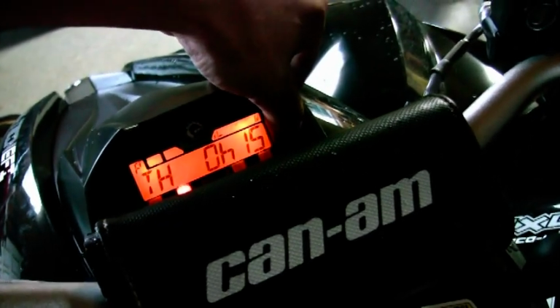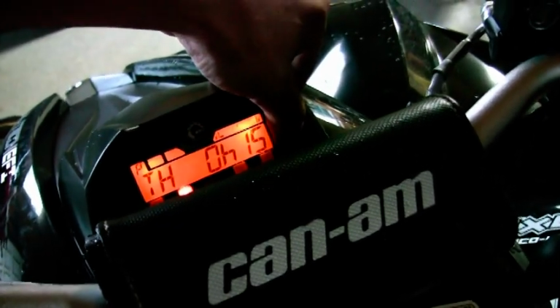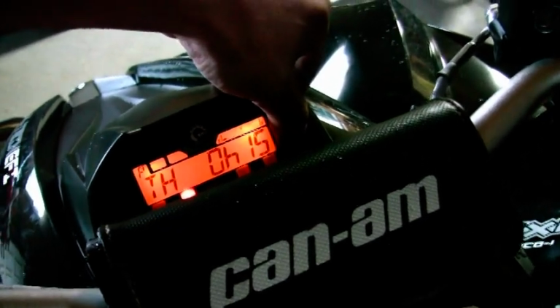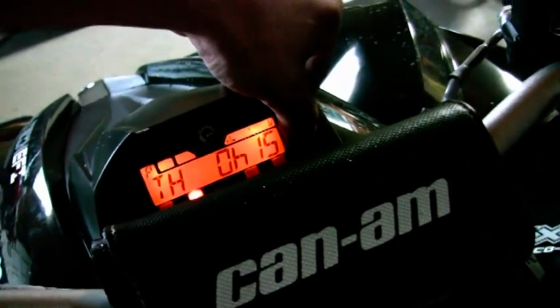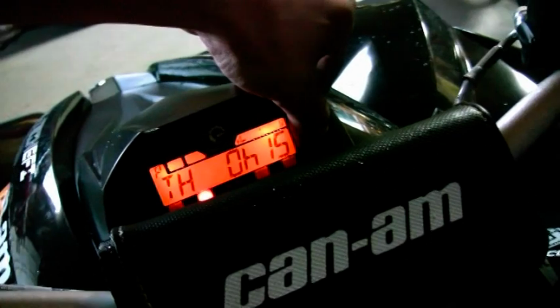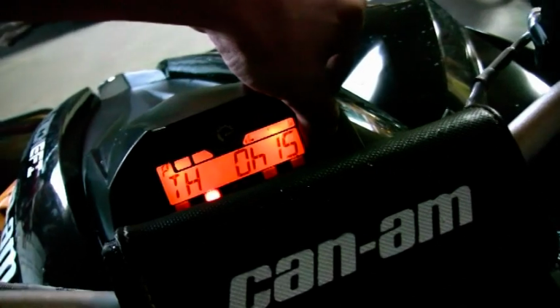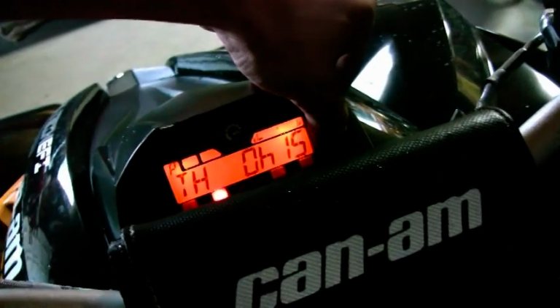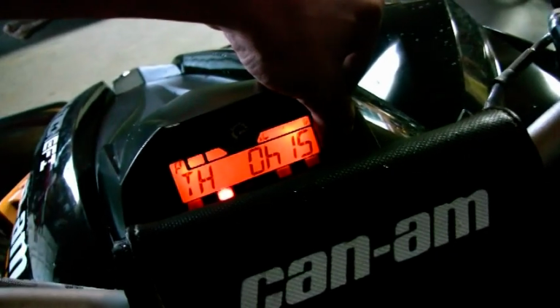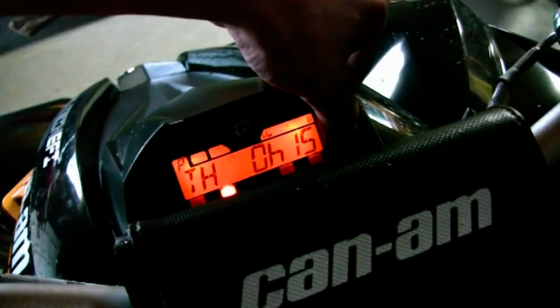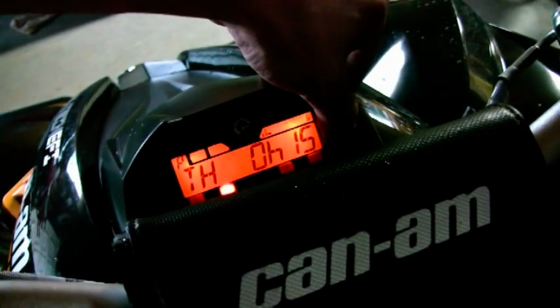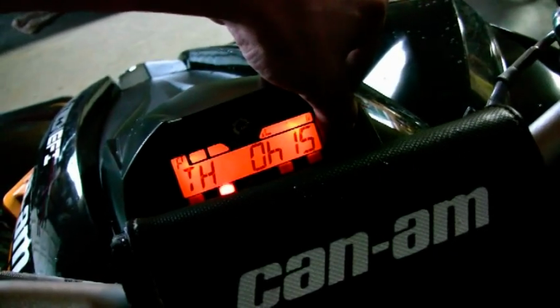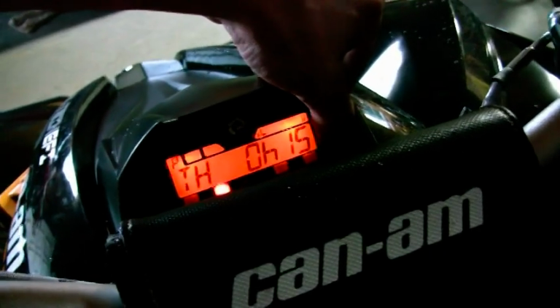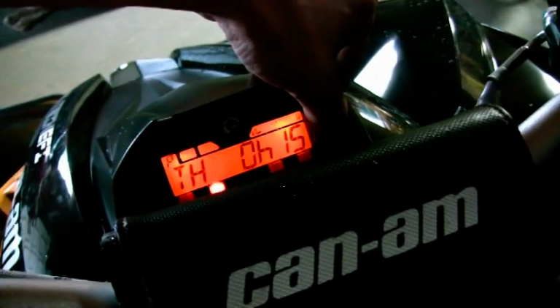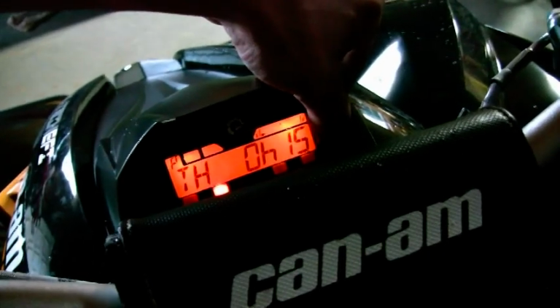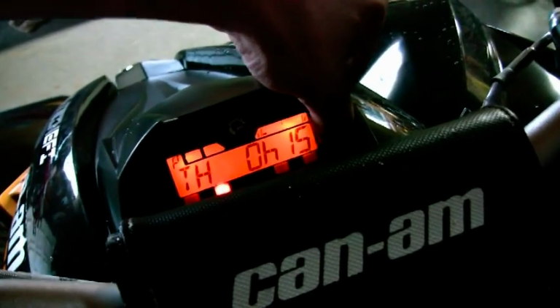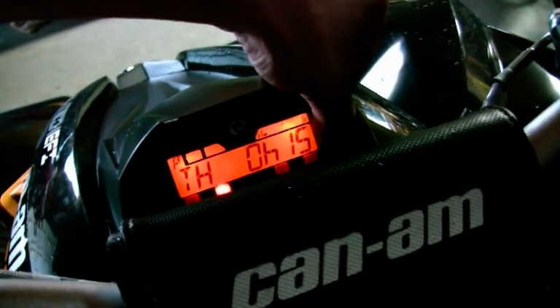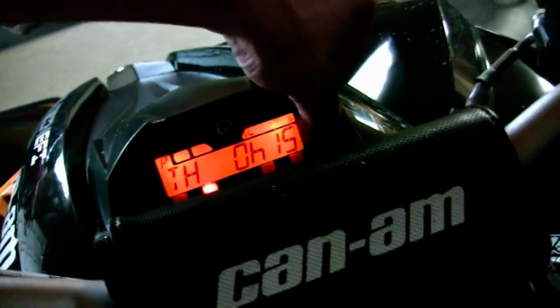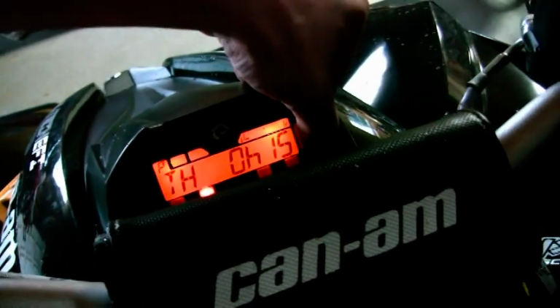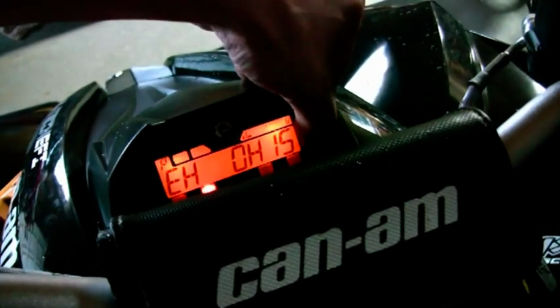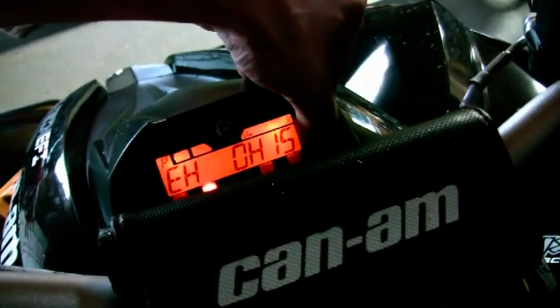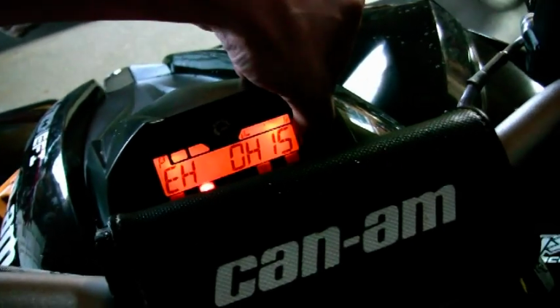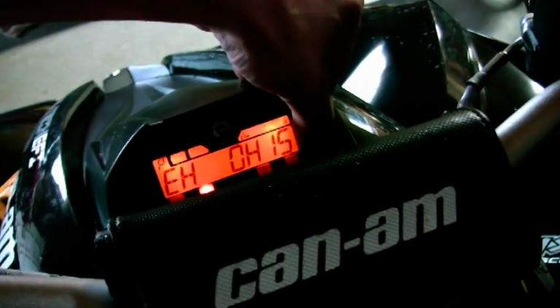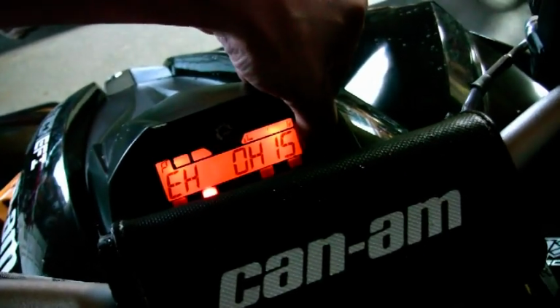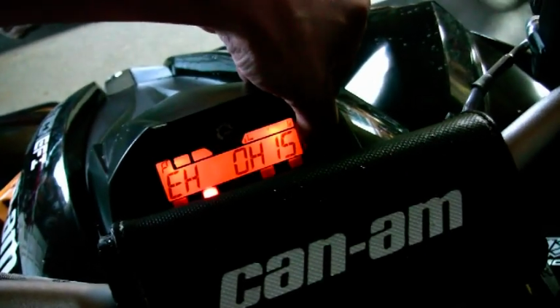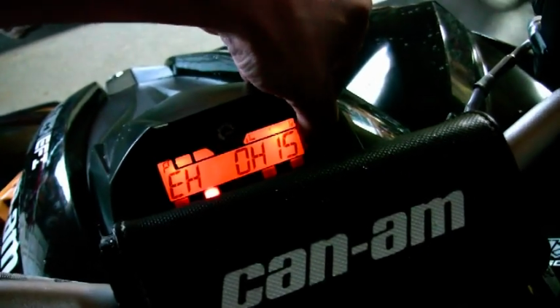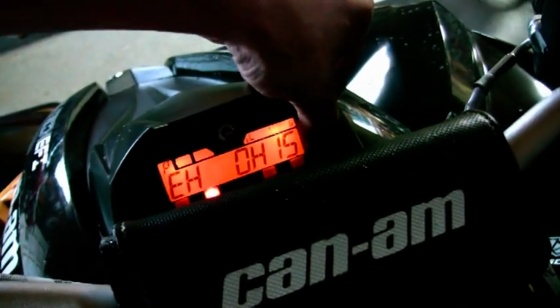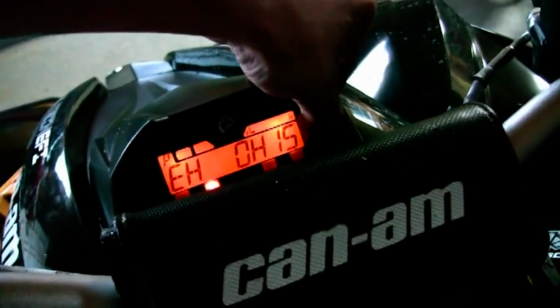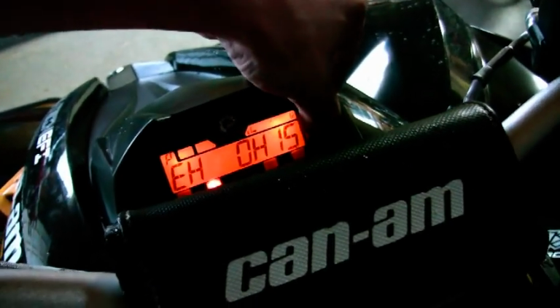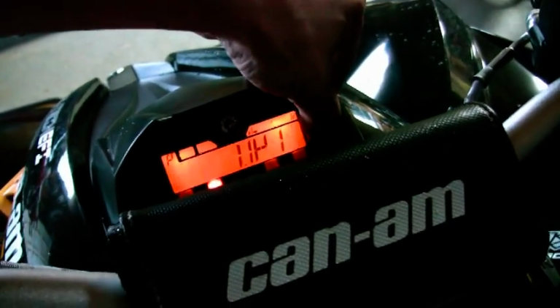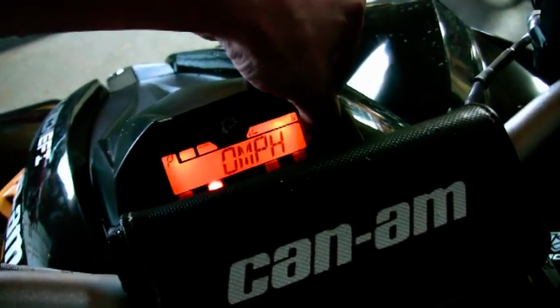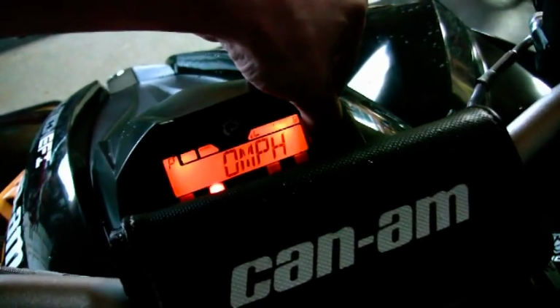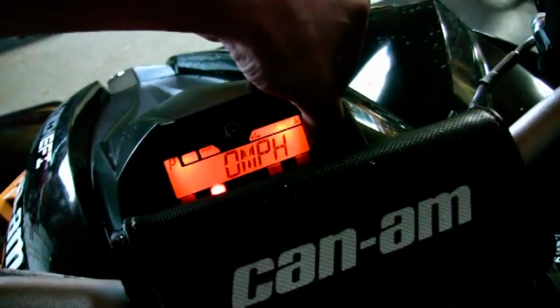What's that say? Fifteen minutes. Oh man, that is so cool!